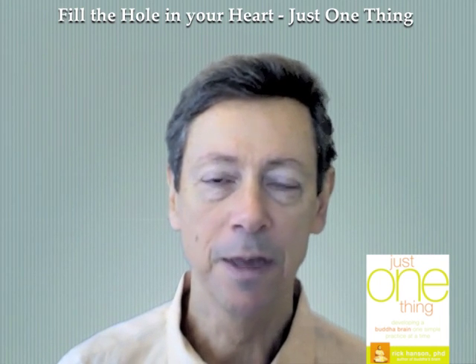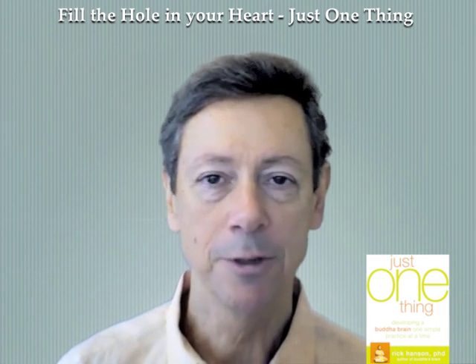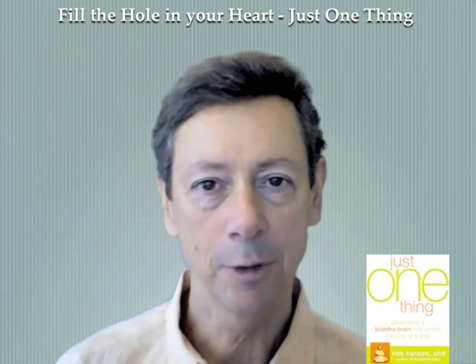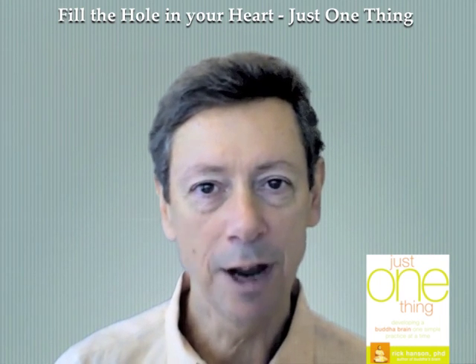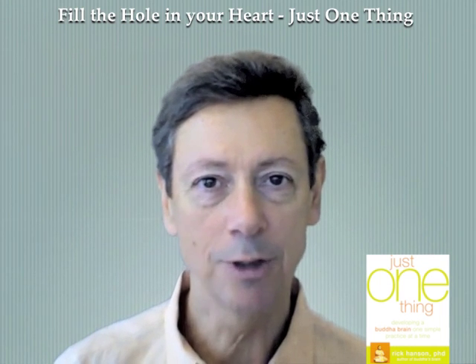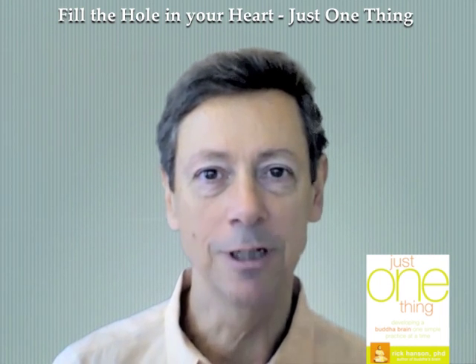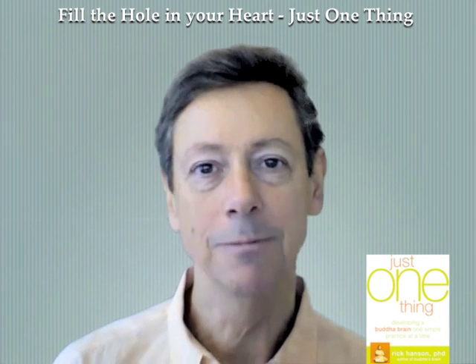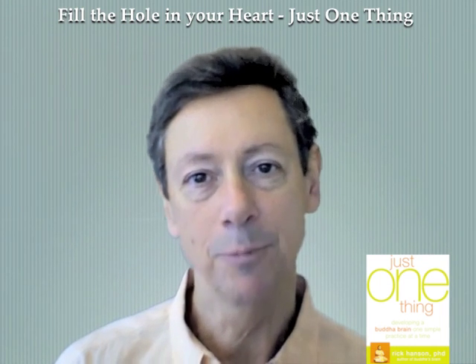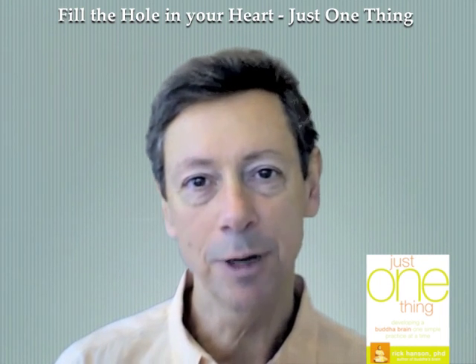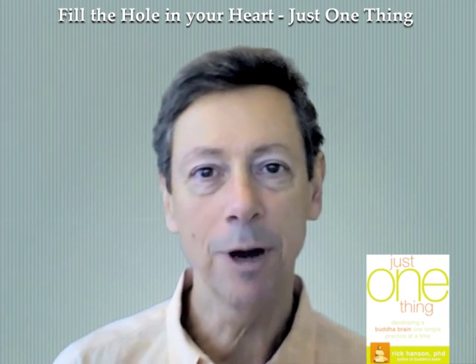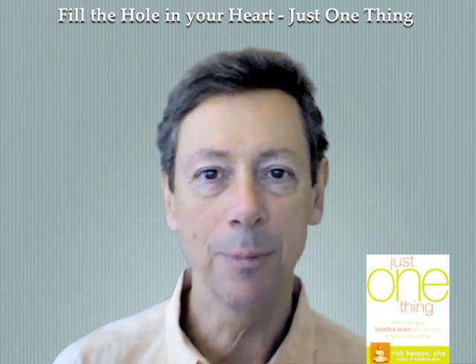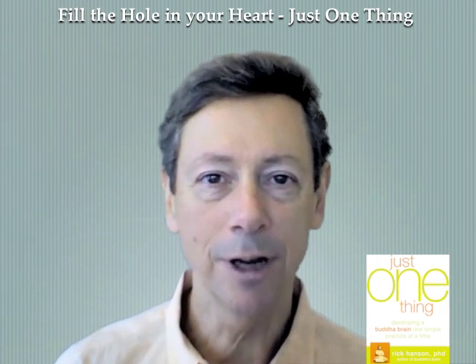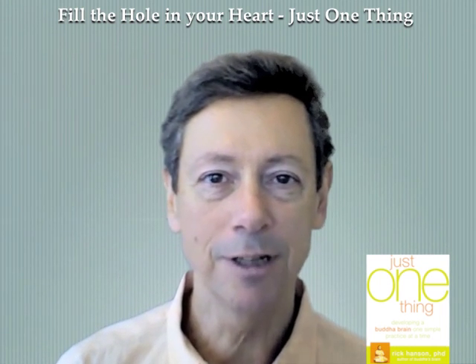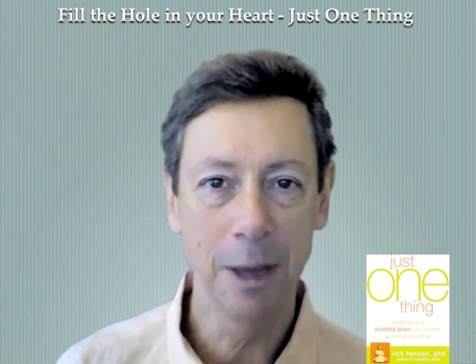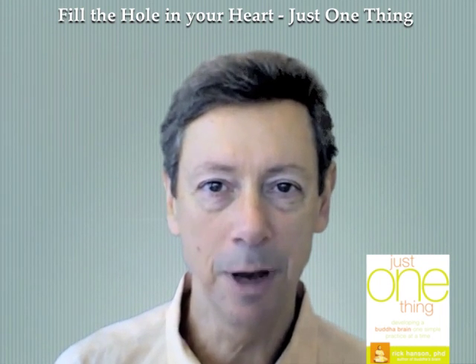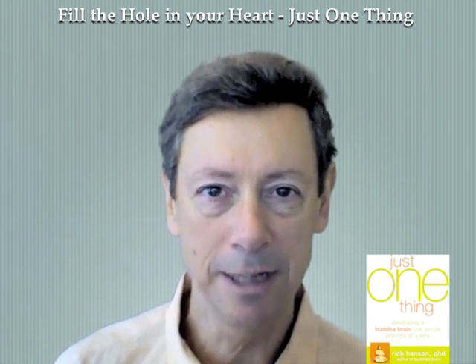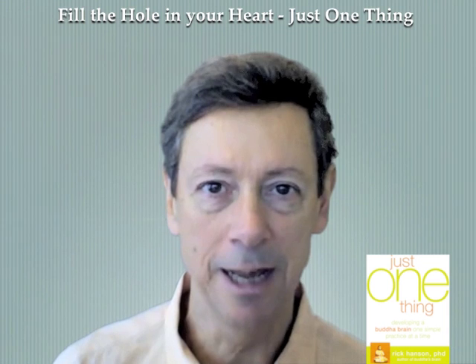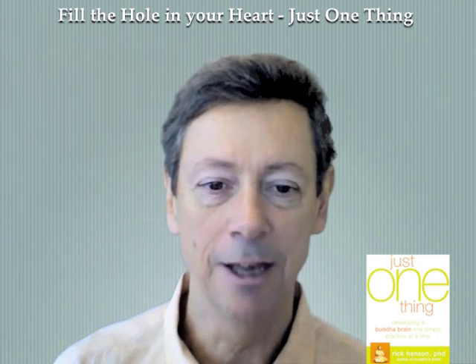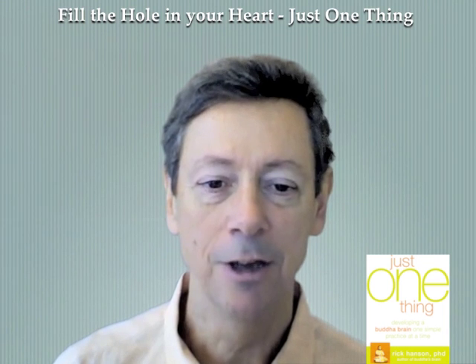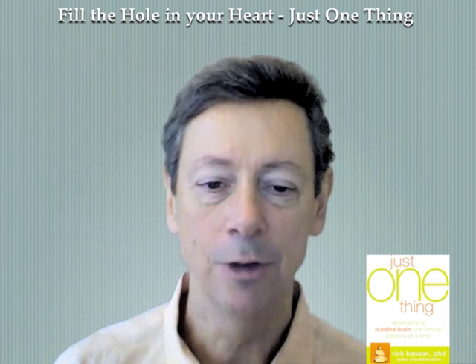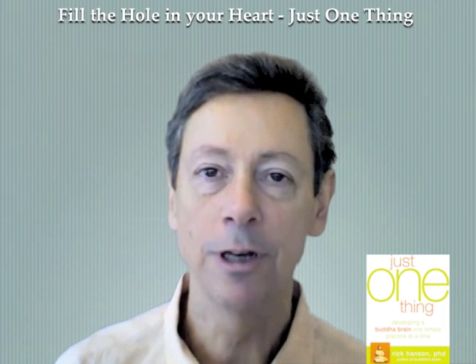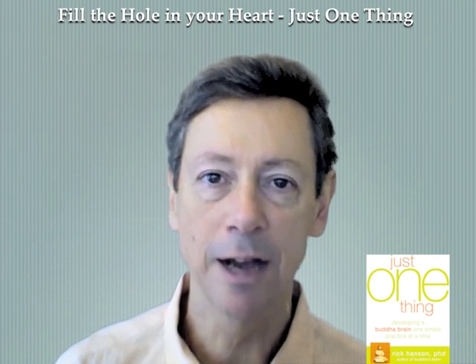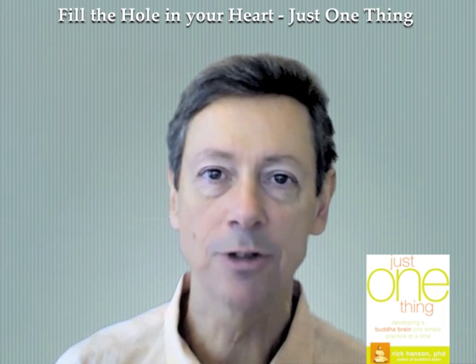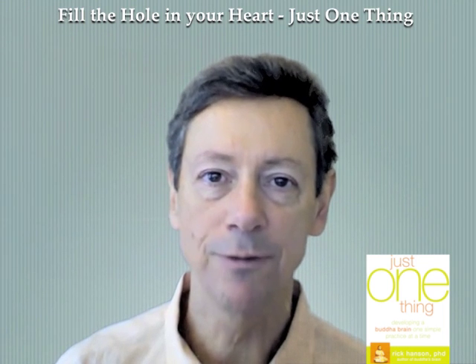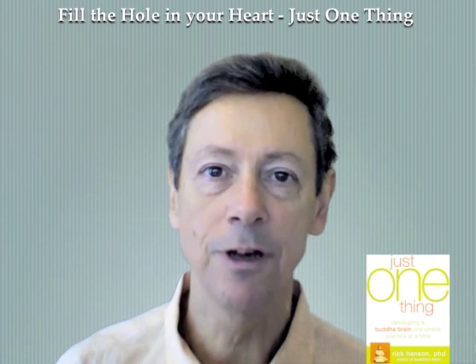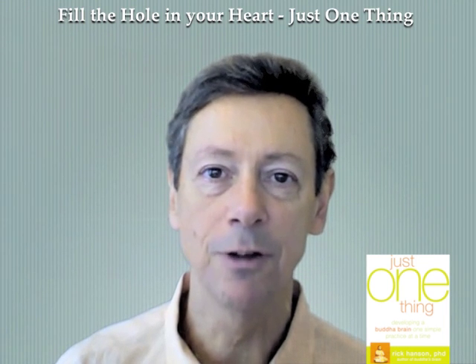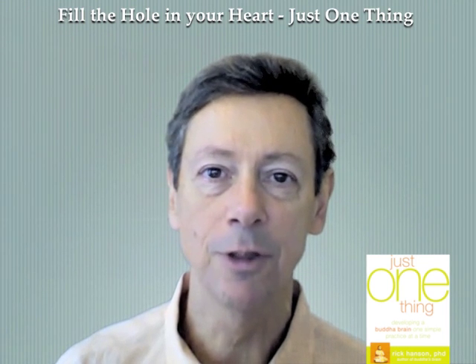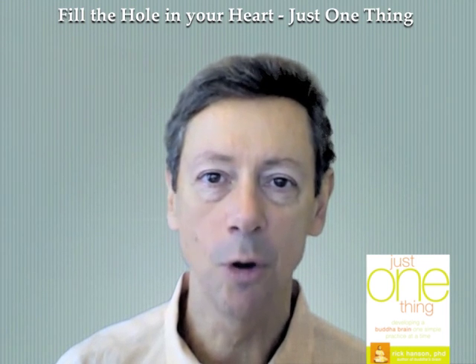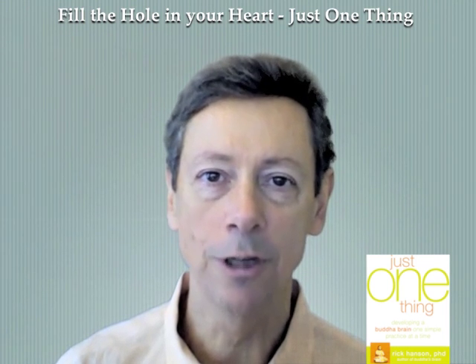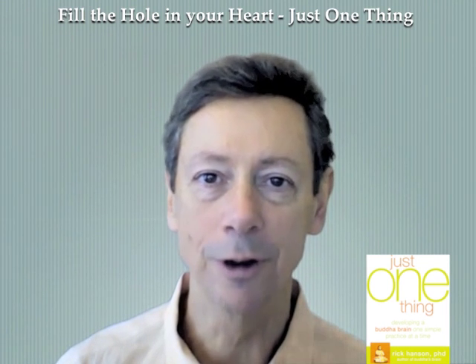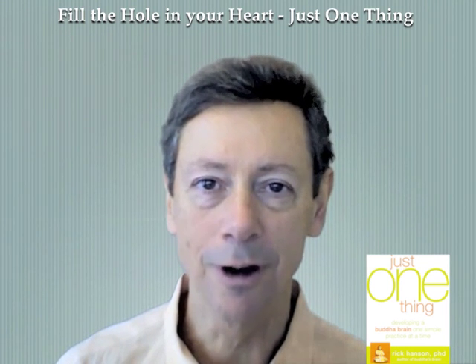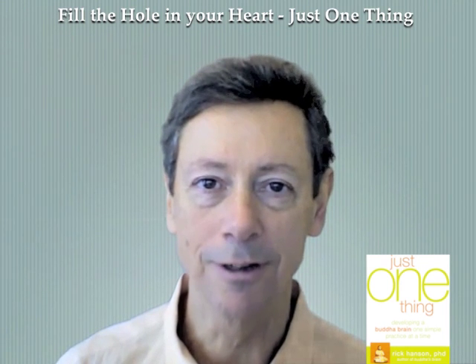So gradually, brick by brick, day by day, you can actually fill the hole in your heart.